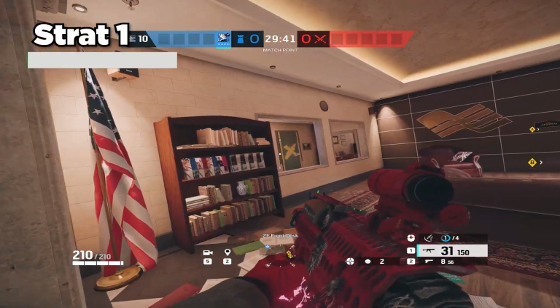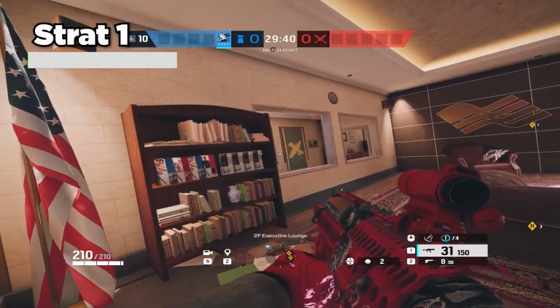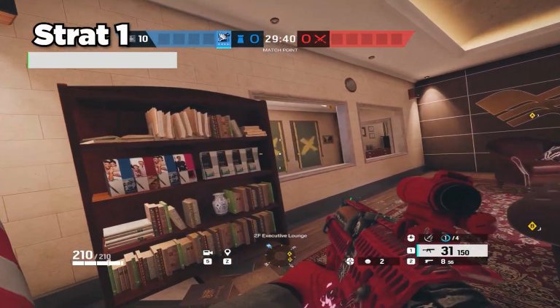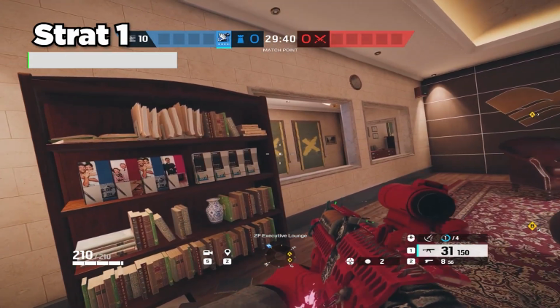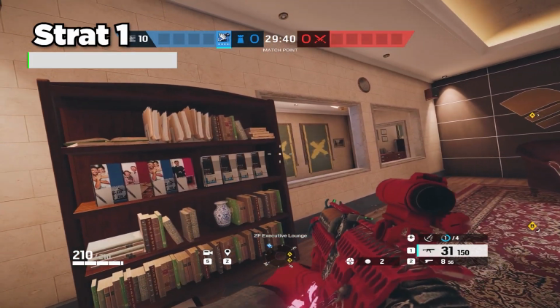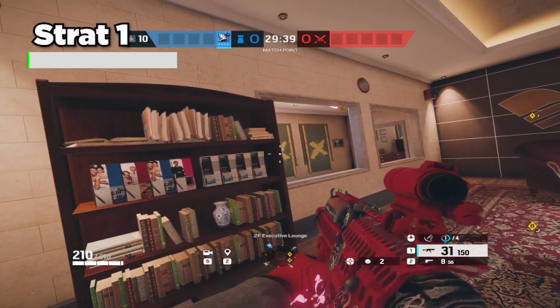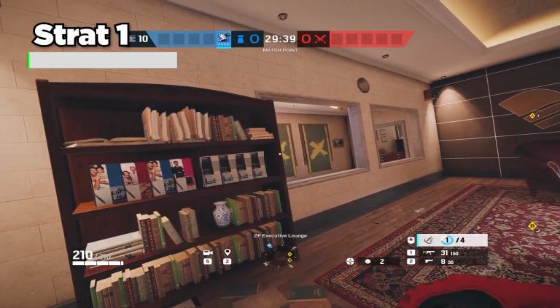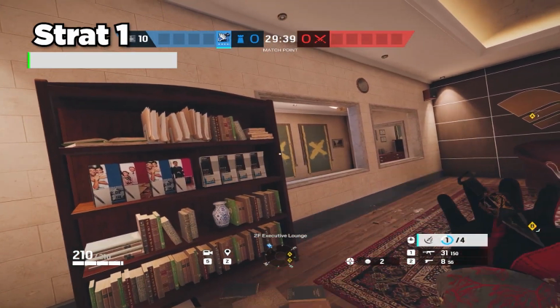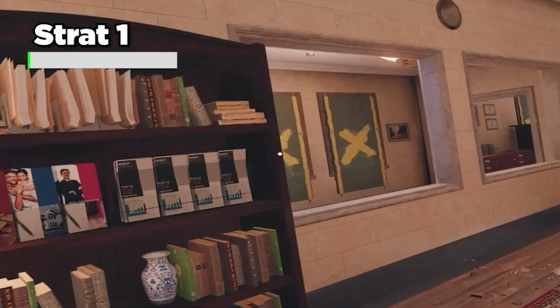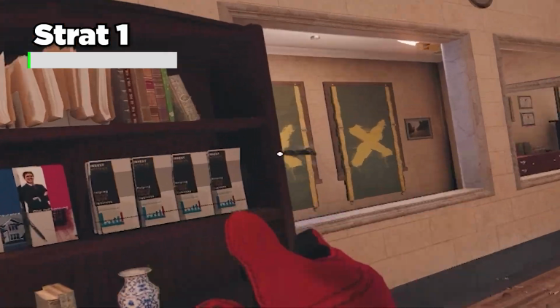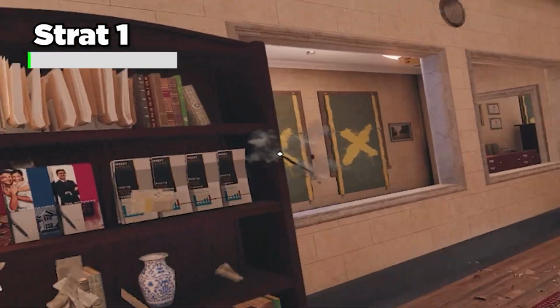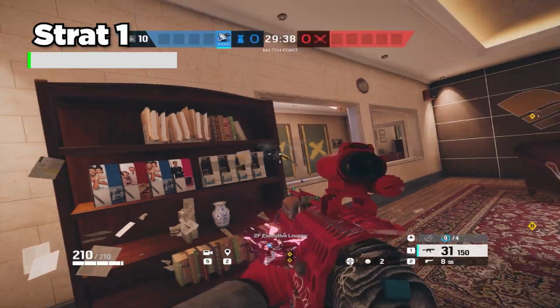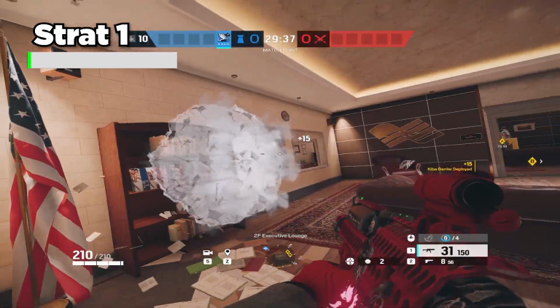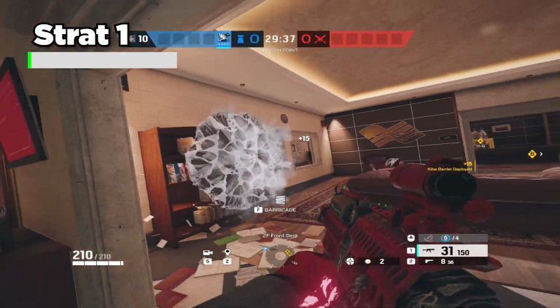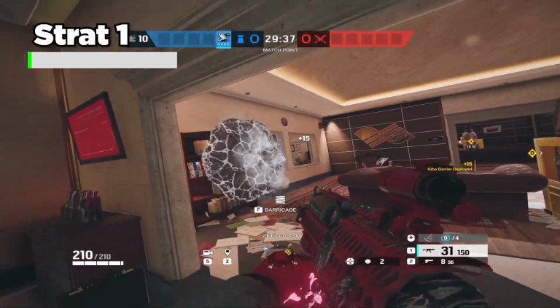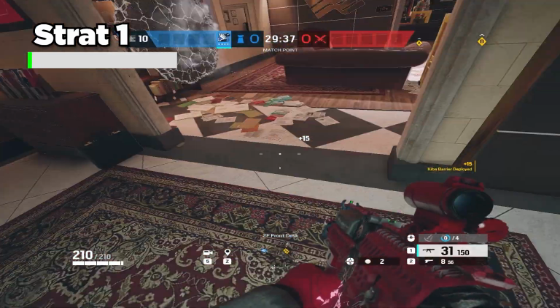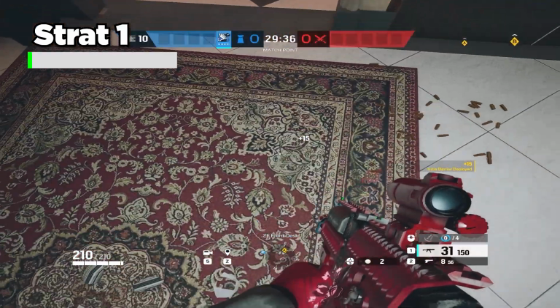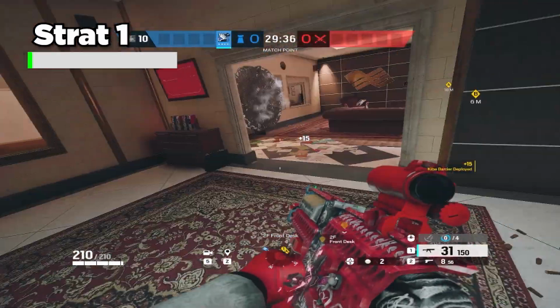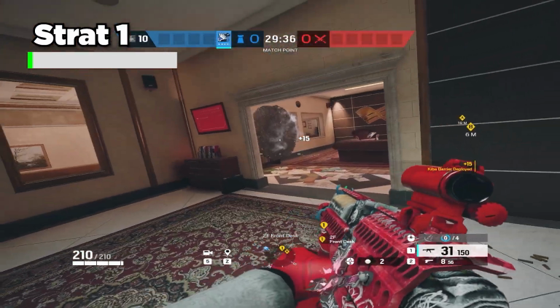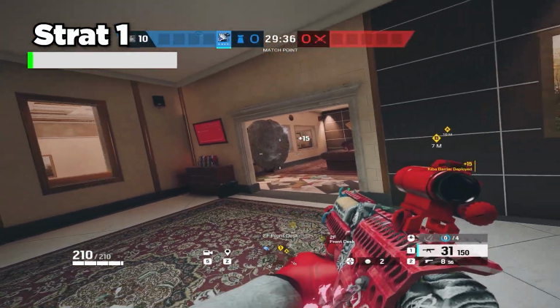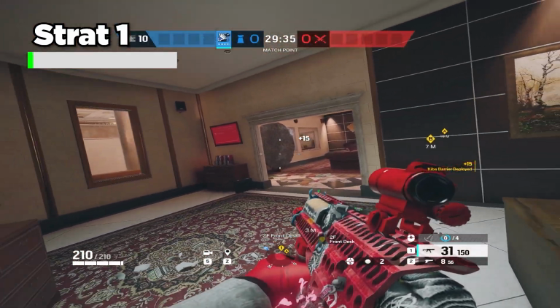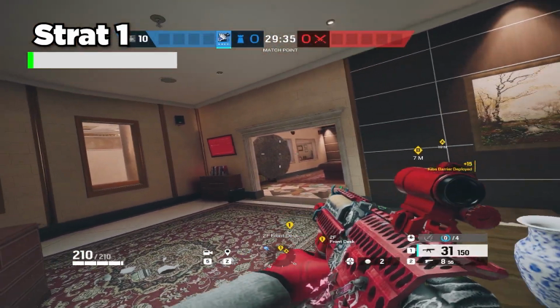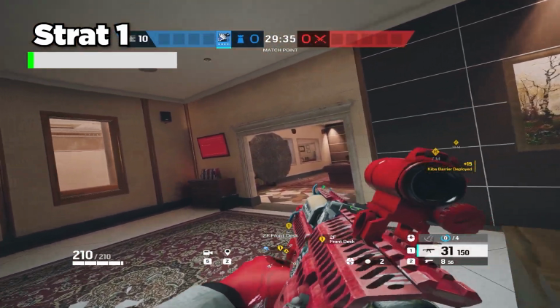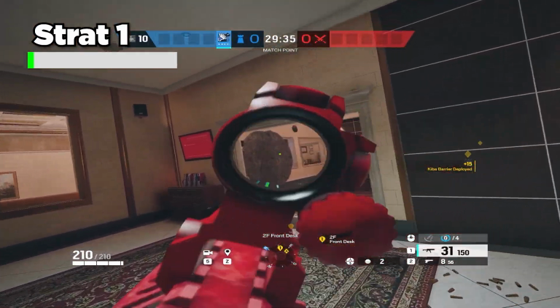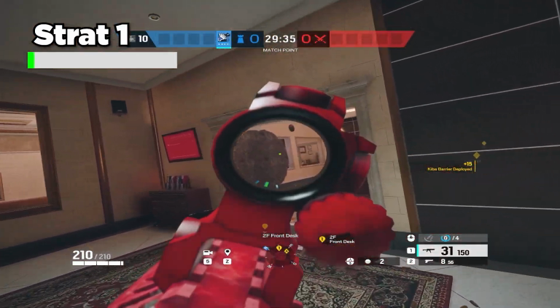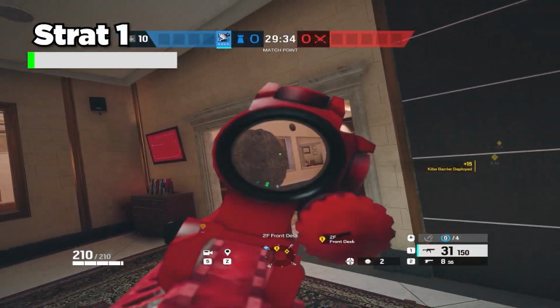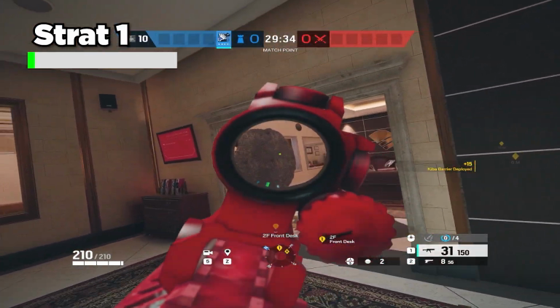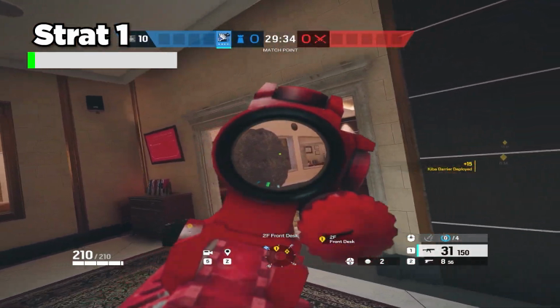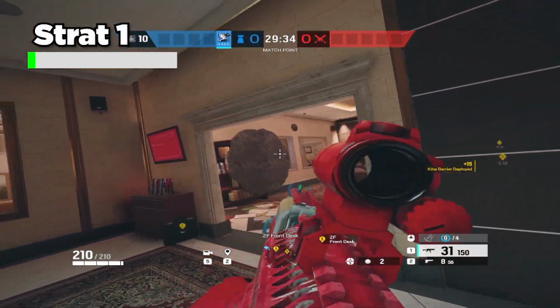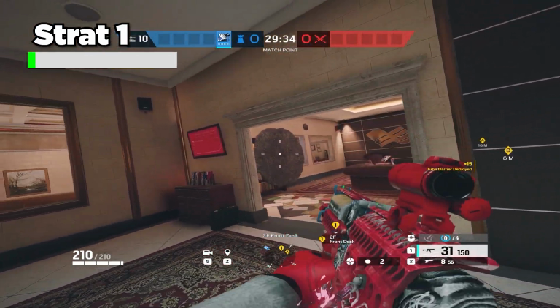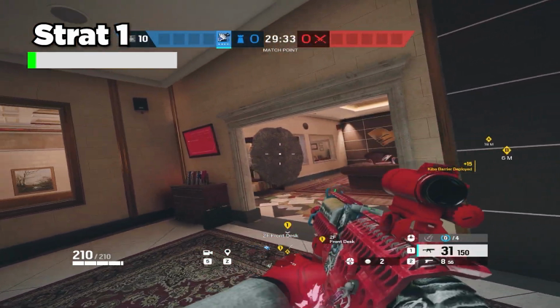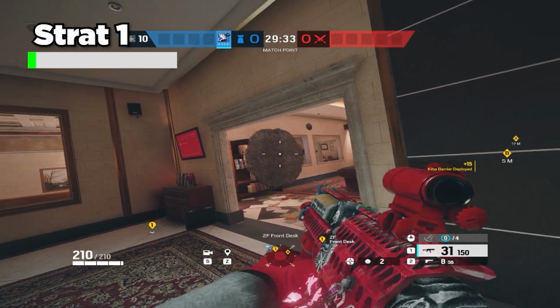The first barricade goes right here on the bookshelf. This makes it so you can sit in Trump without having to worry about them getting on the window and shooting you.